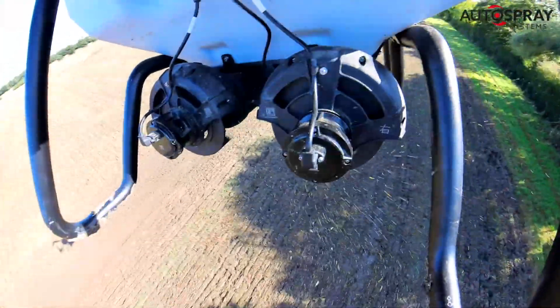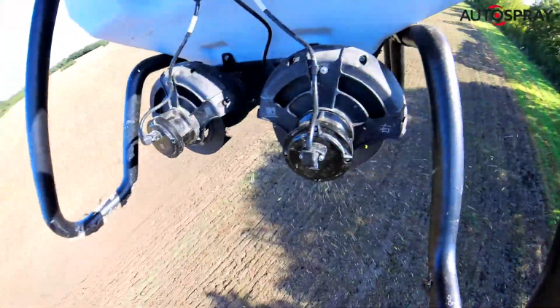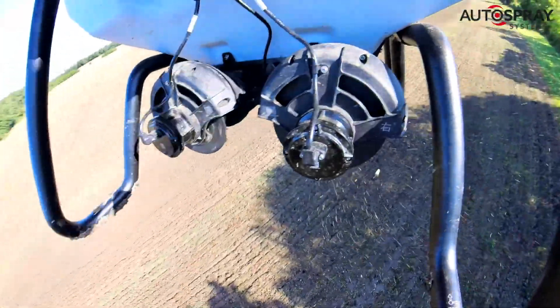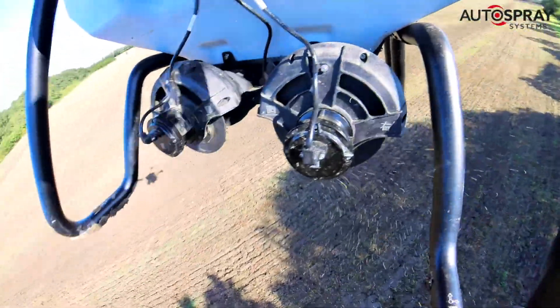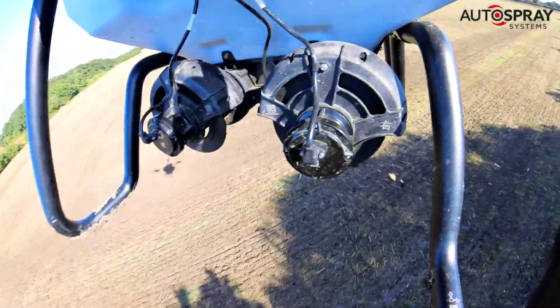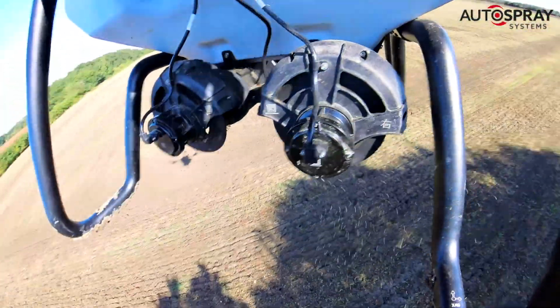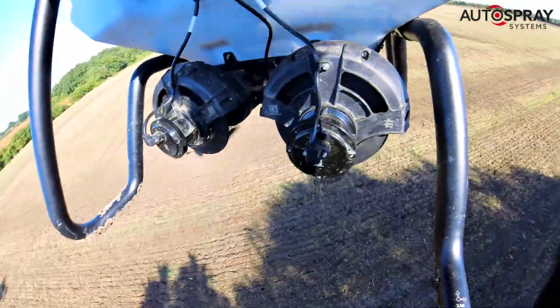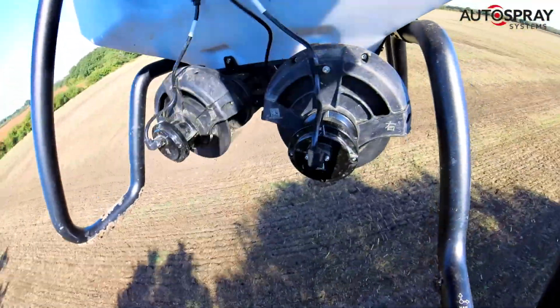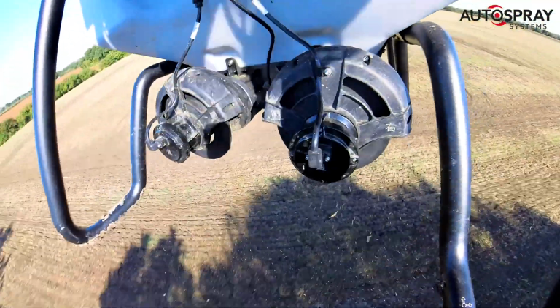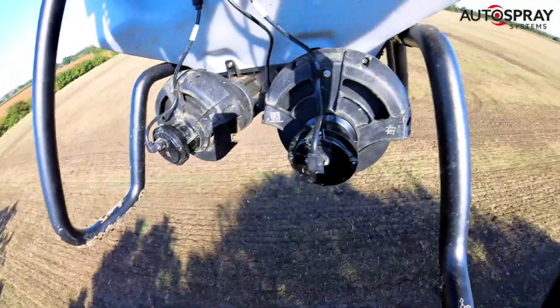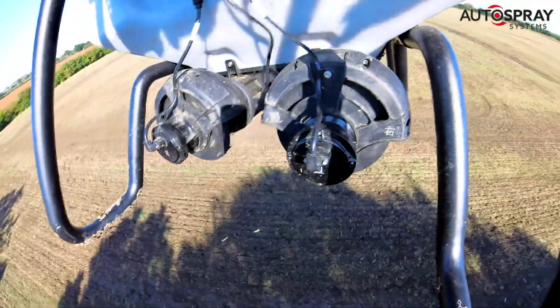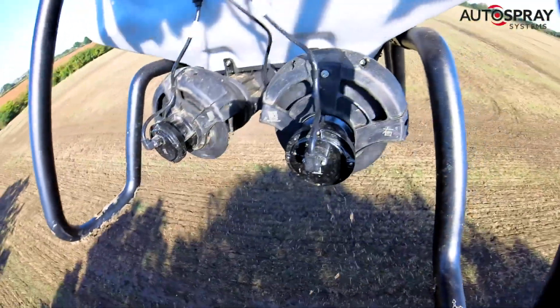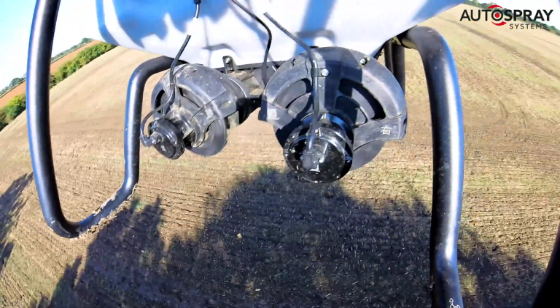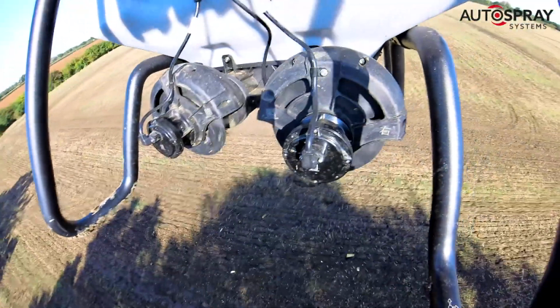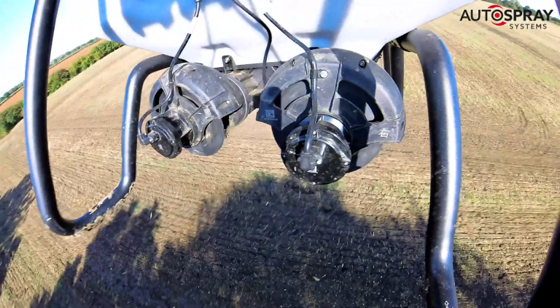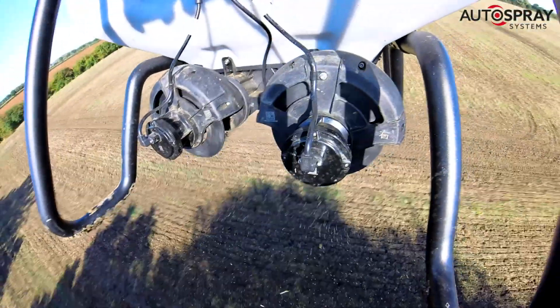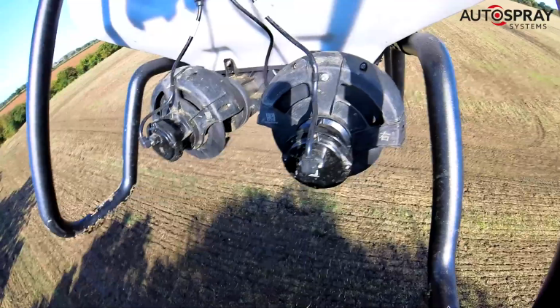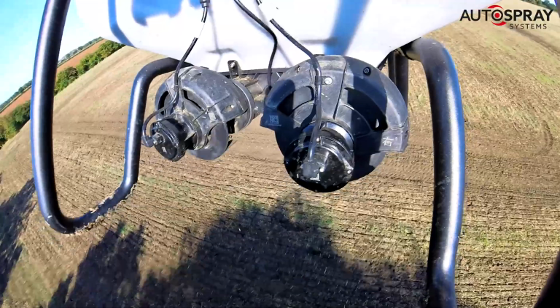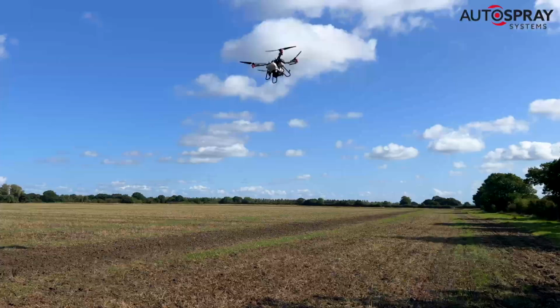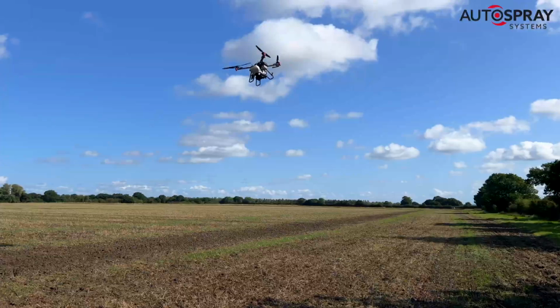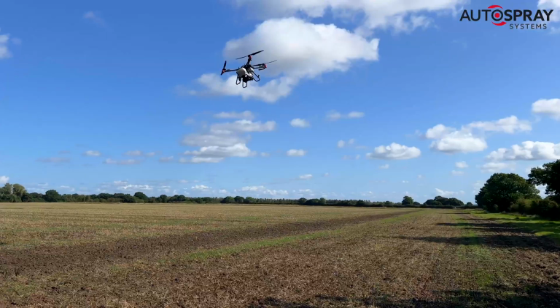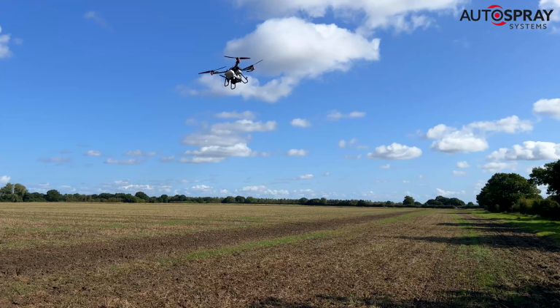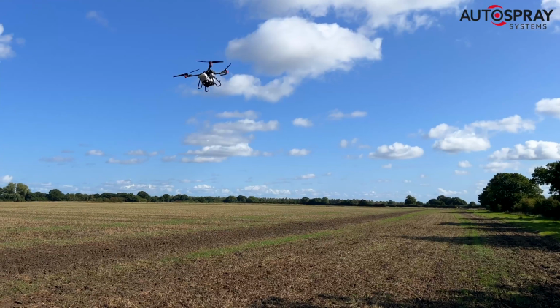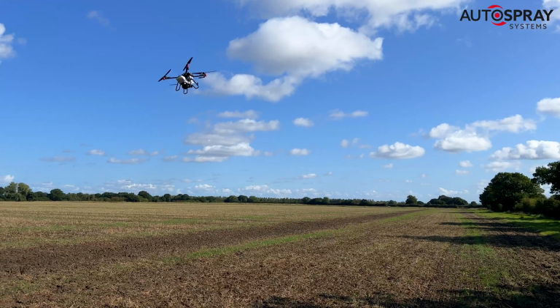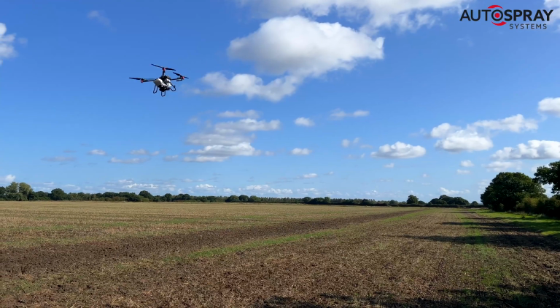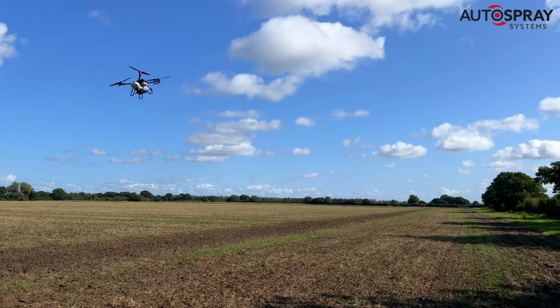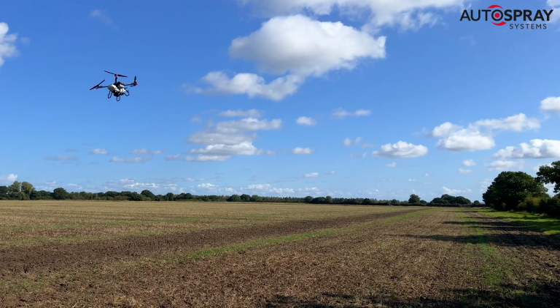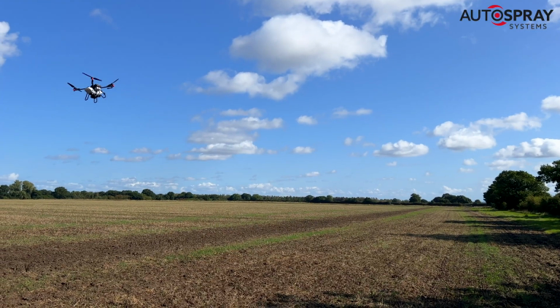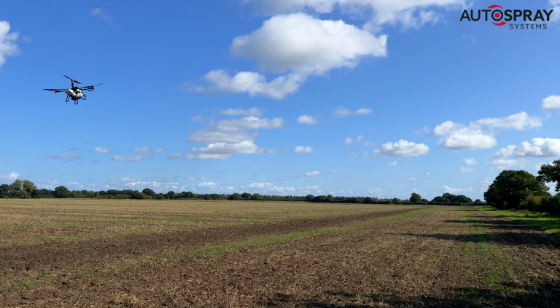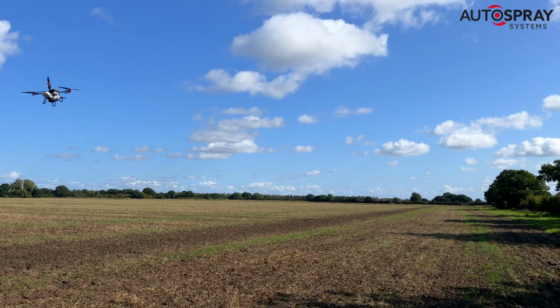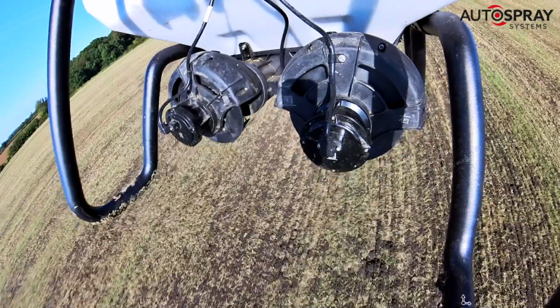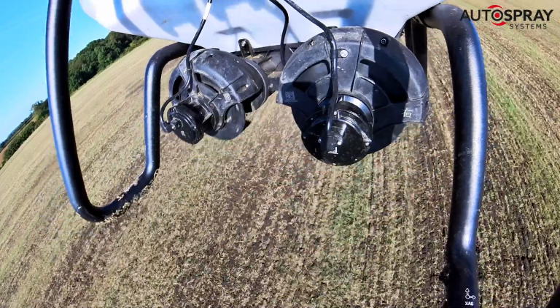Now you might think that nine kilos per hectare was a bit heavy, but we're allowing for reasonable flea beetle losses at the early stages of growth.